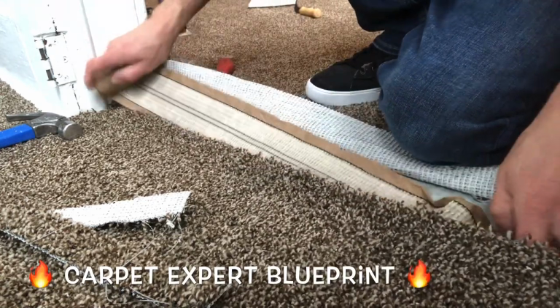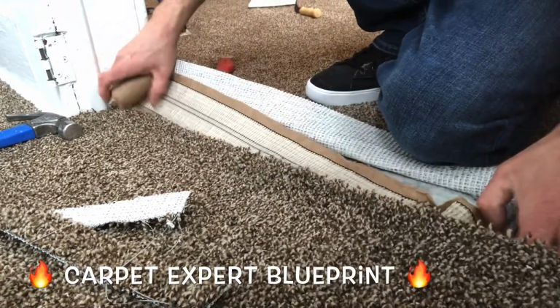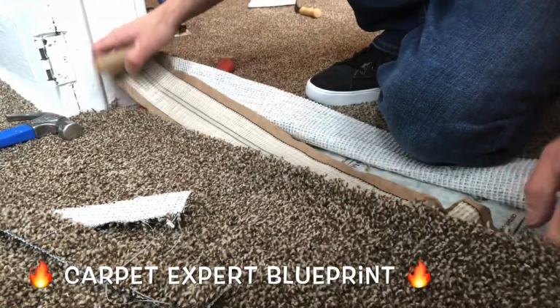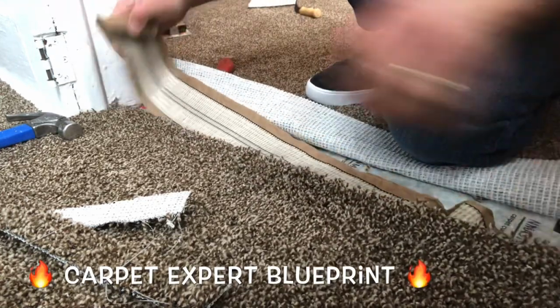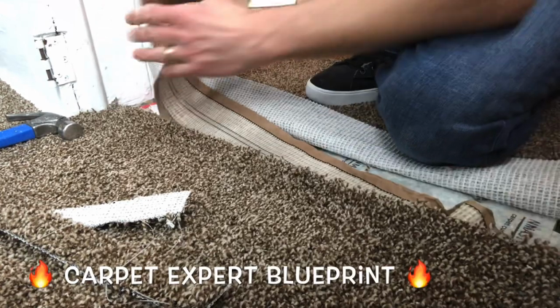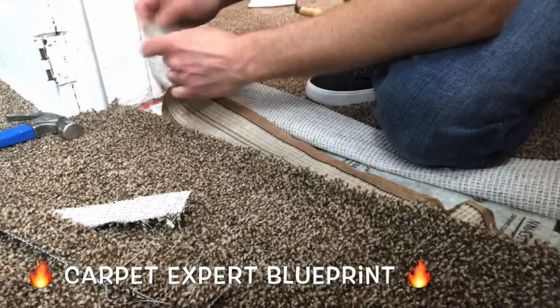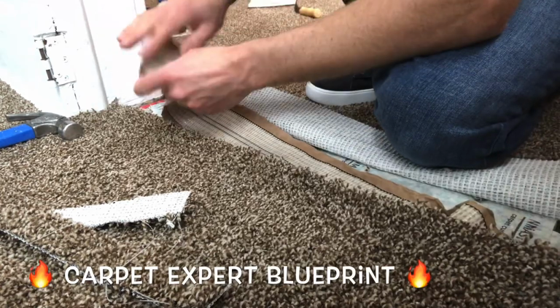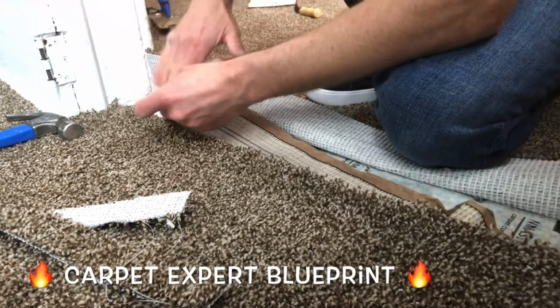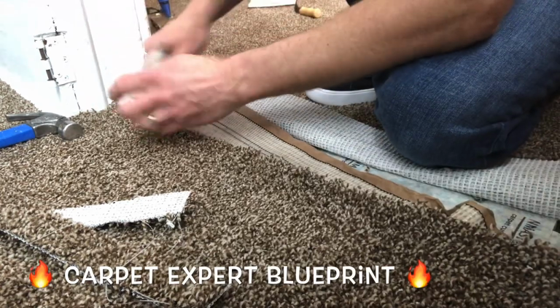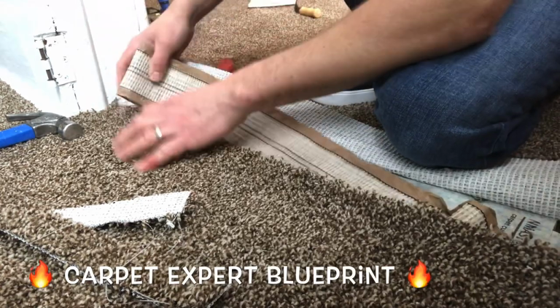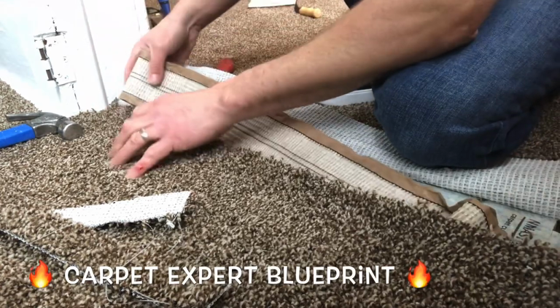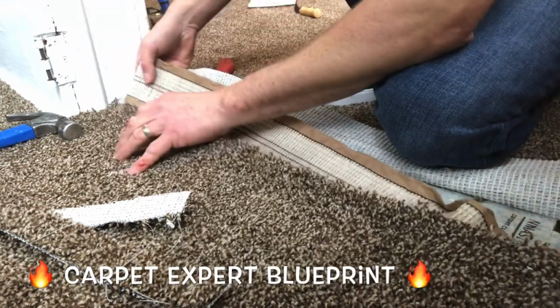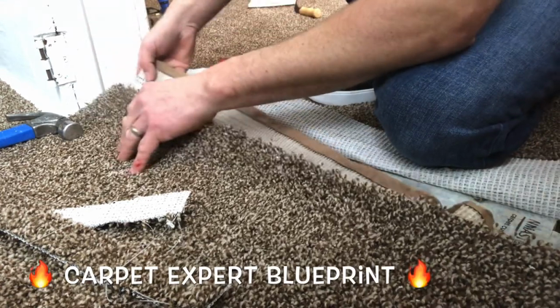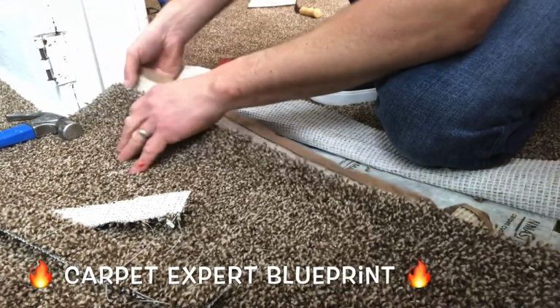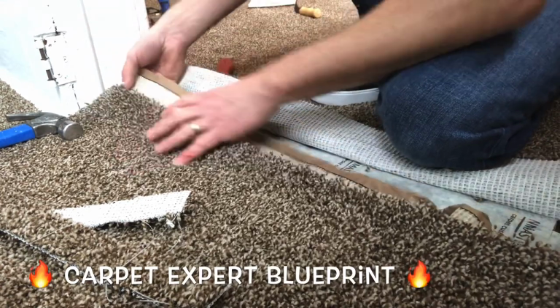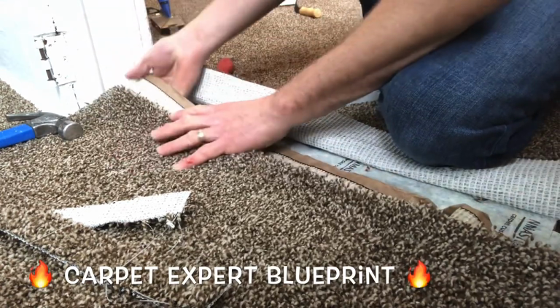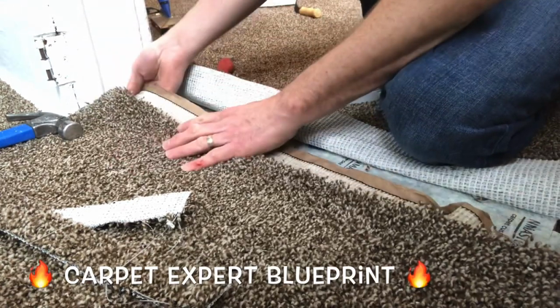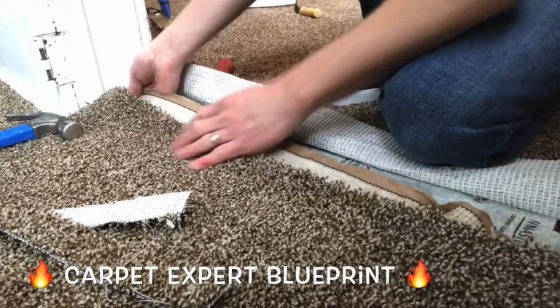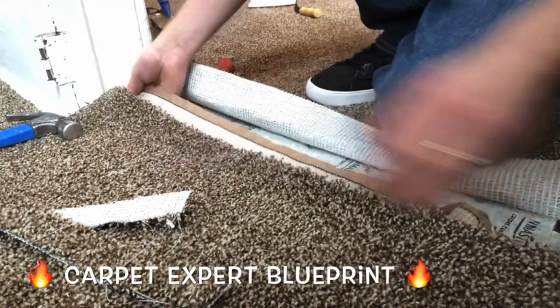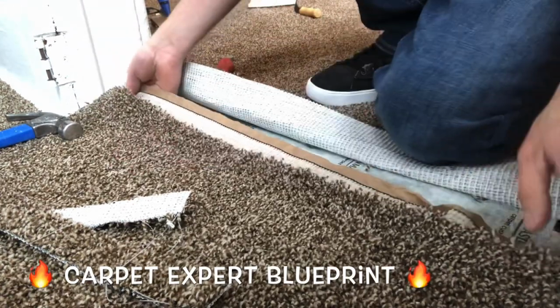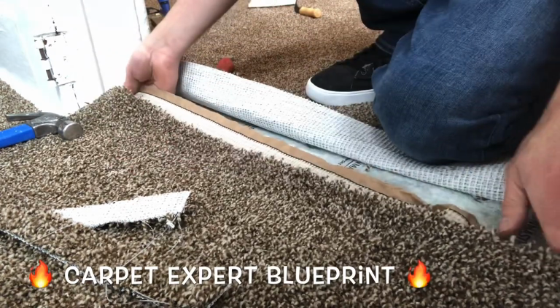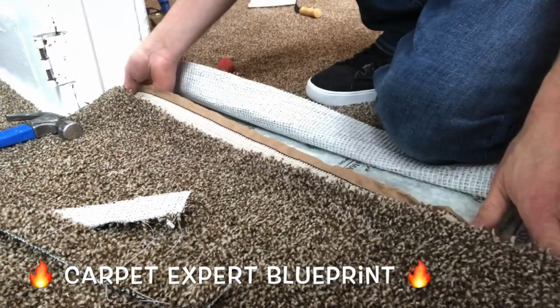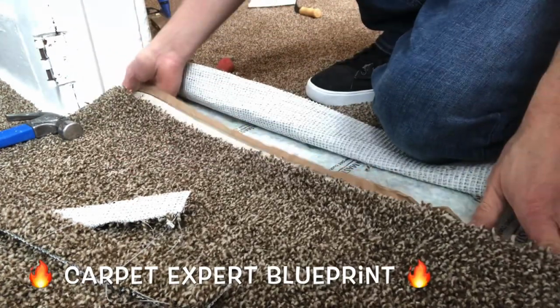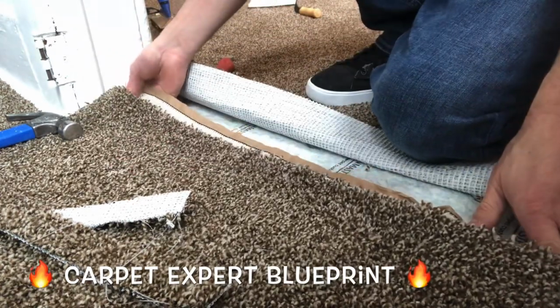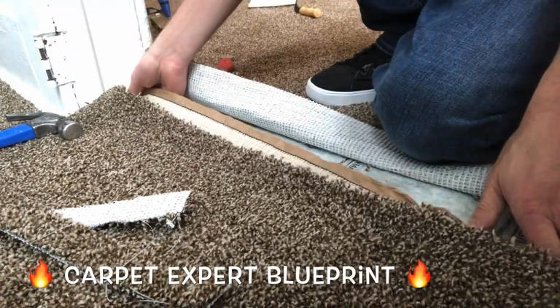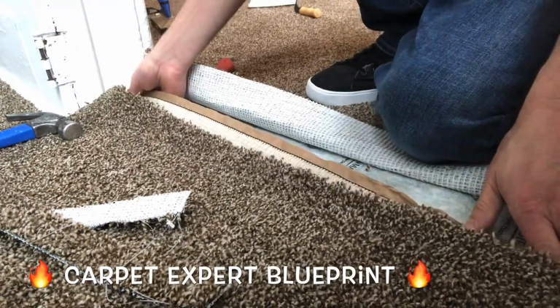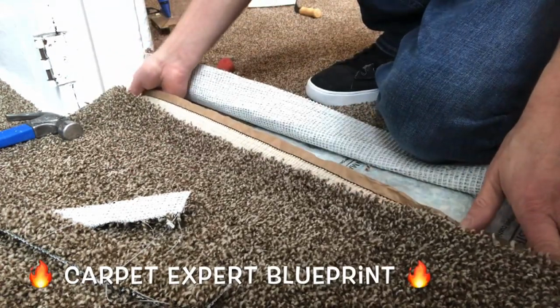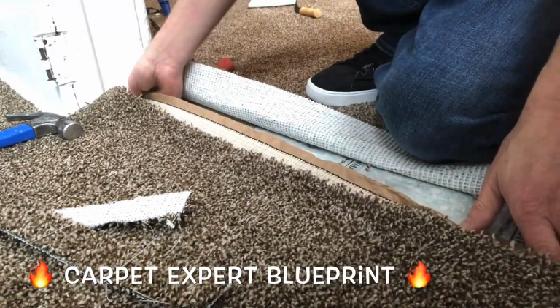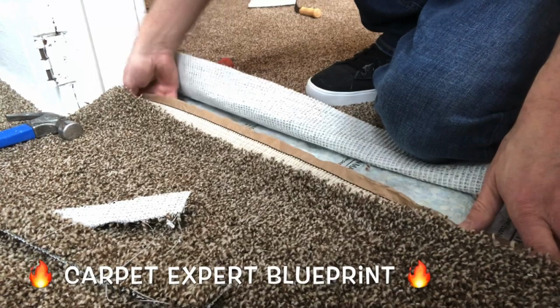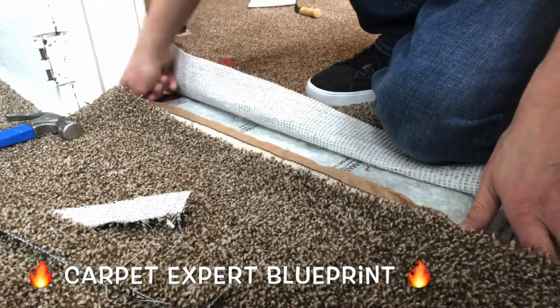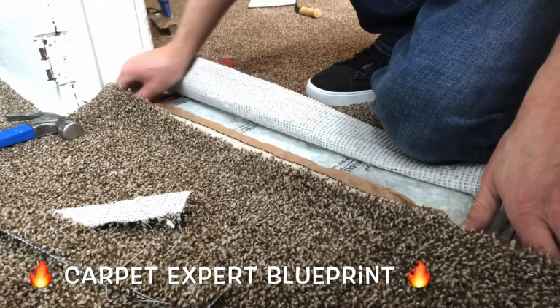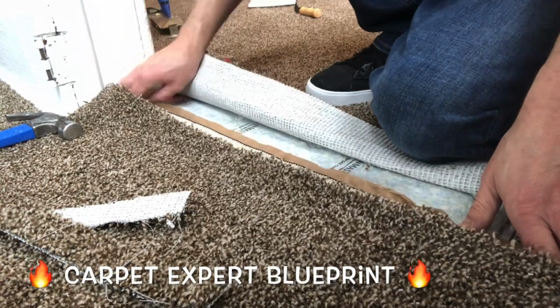Now roll that tape all the way down. Fold it under at the other end. We're door jamb to door jamb. Life is good.